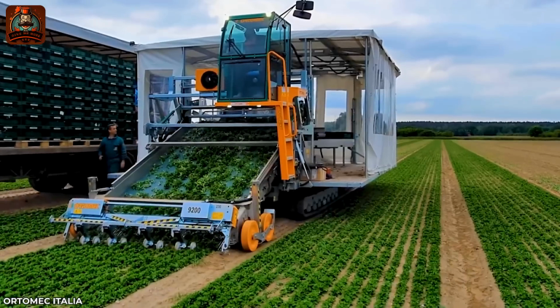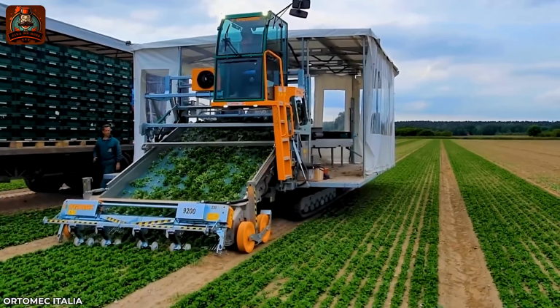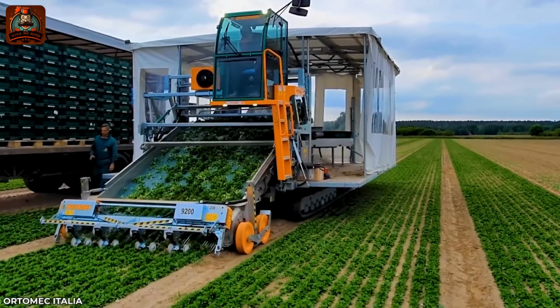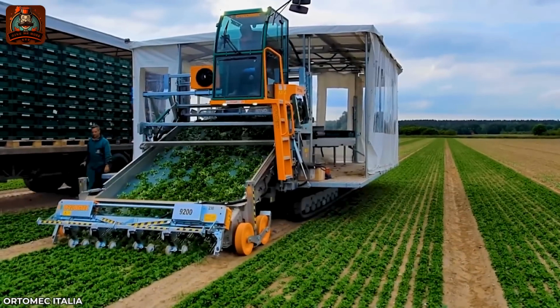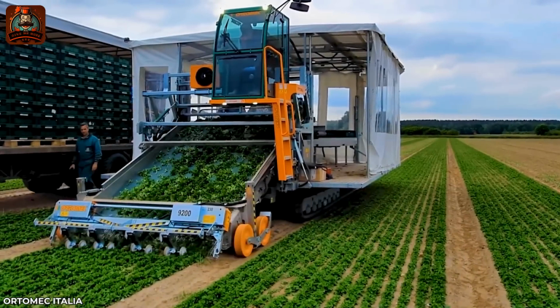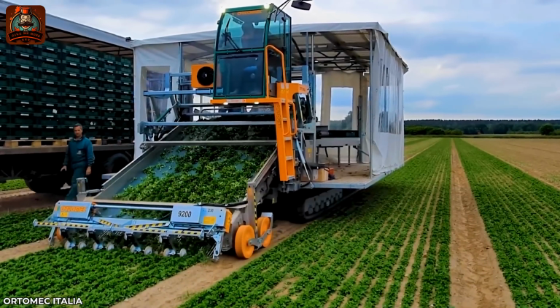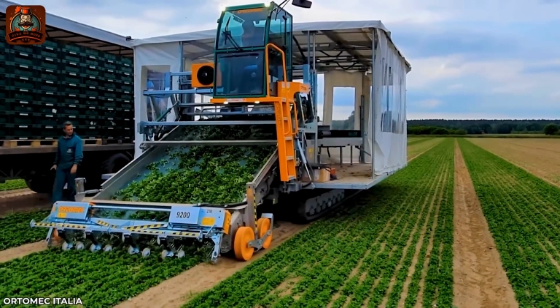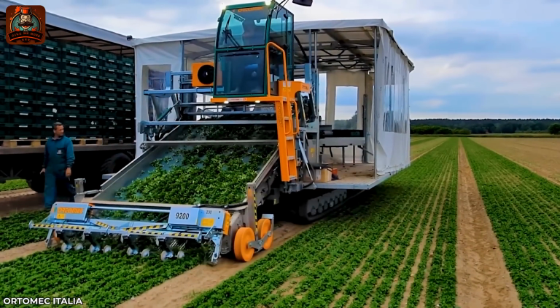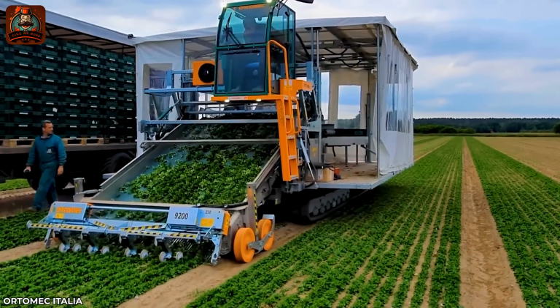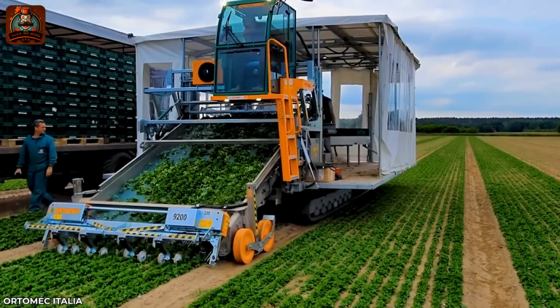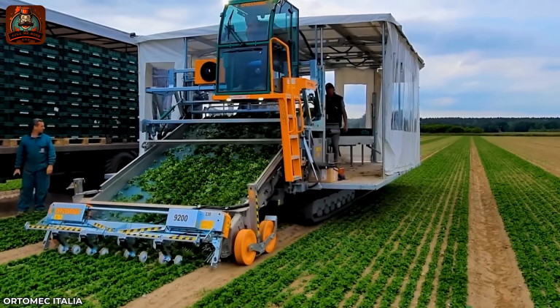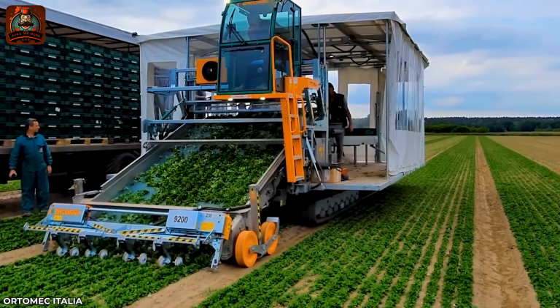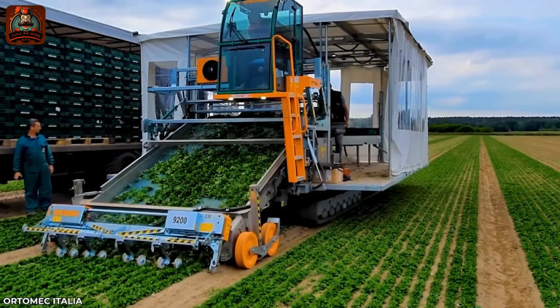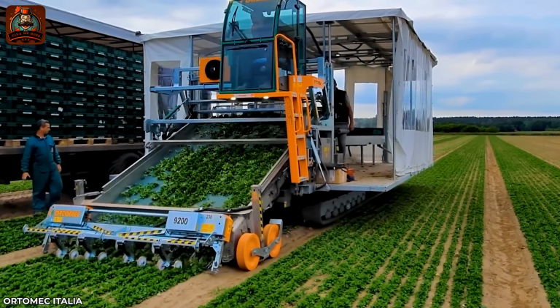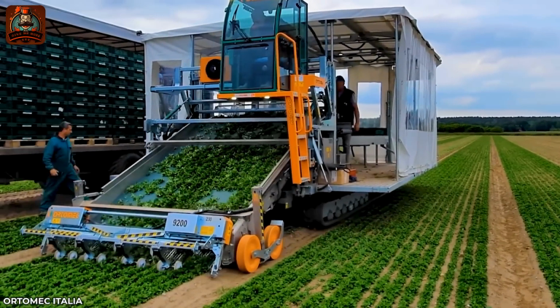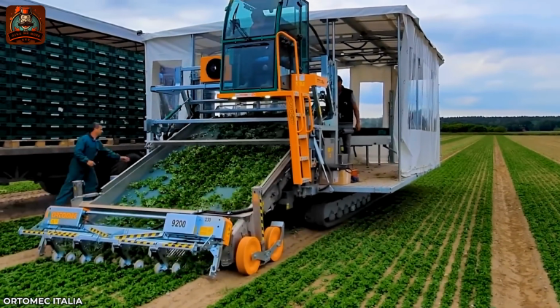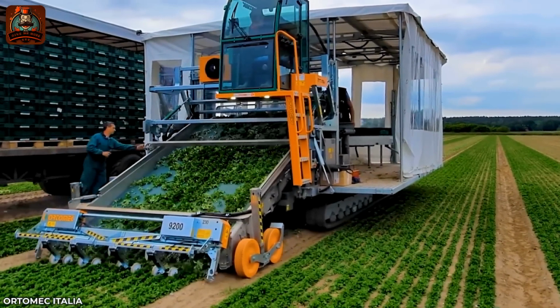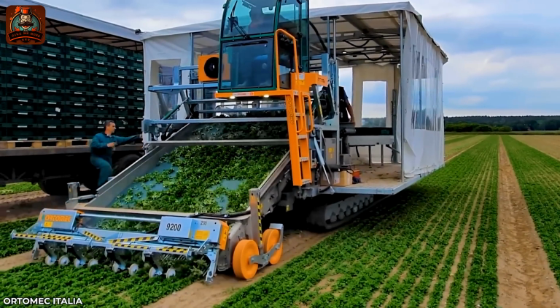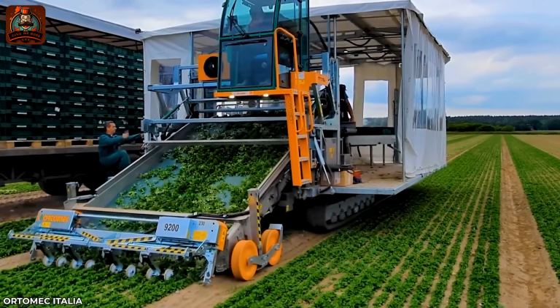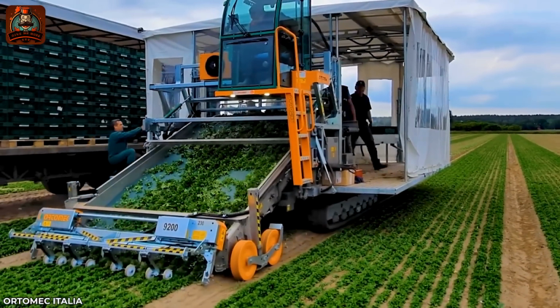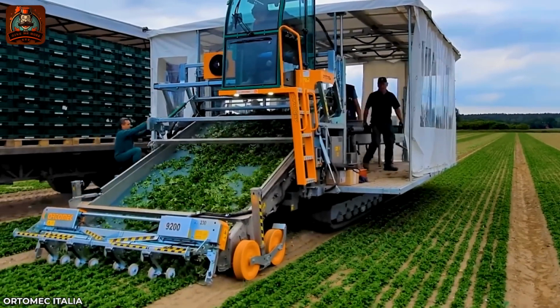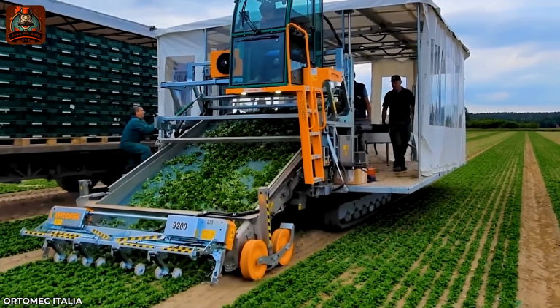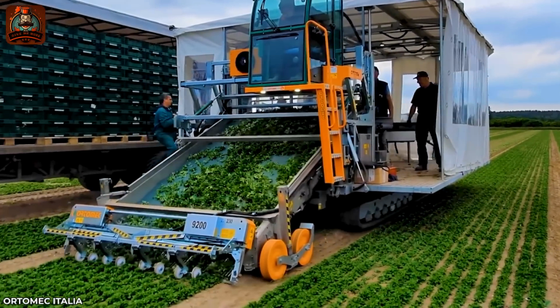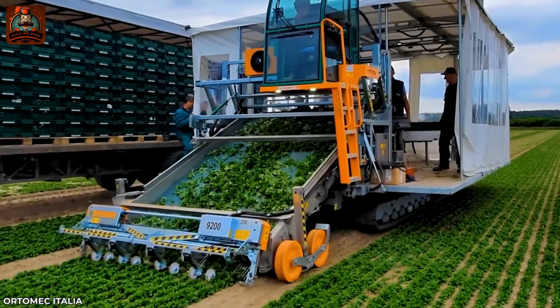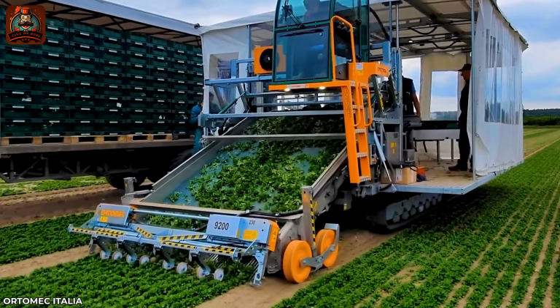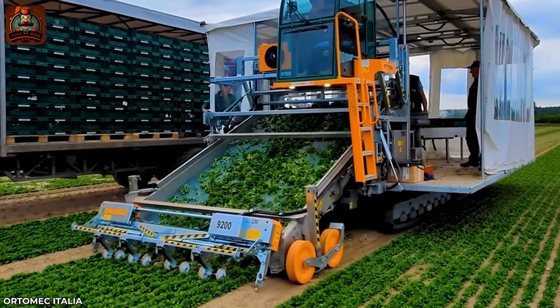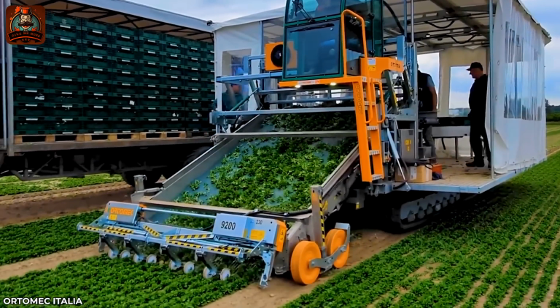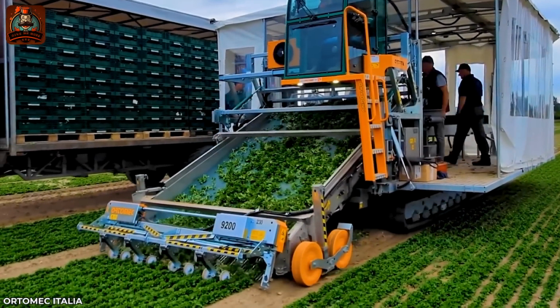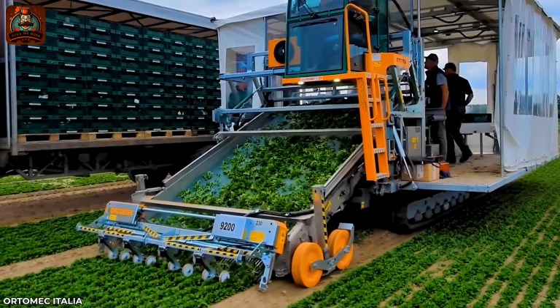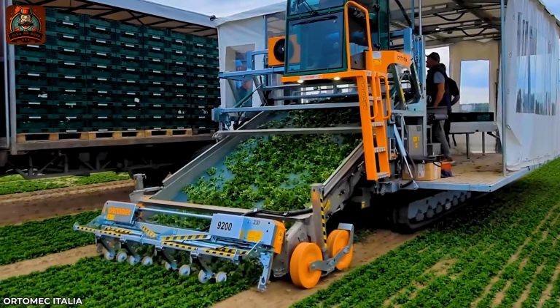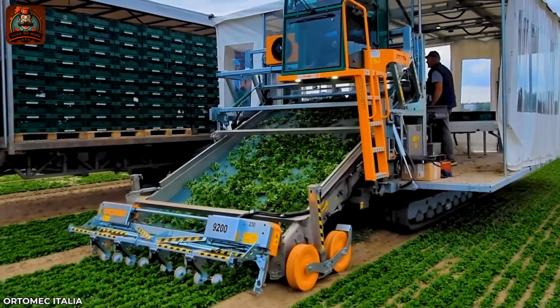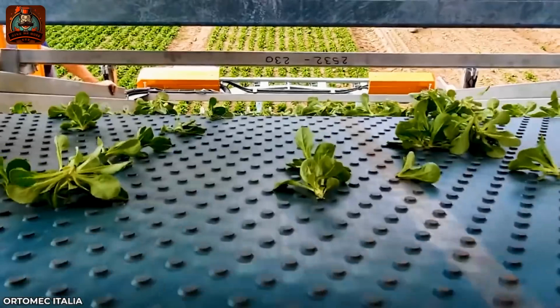Purbeck's 9200 mobile system can harvest 70 tons of lettuce per hour.